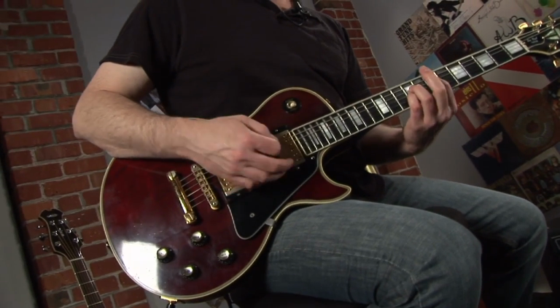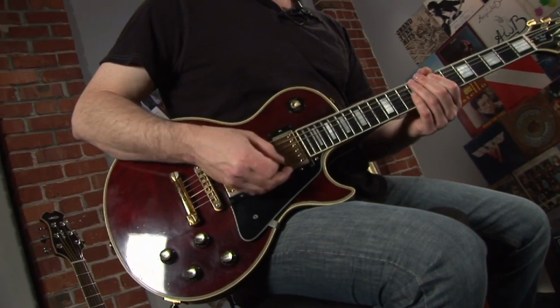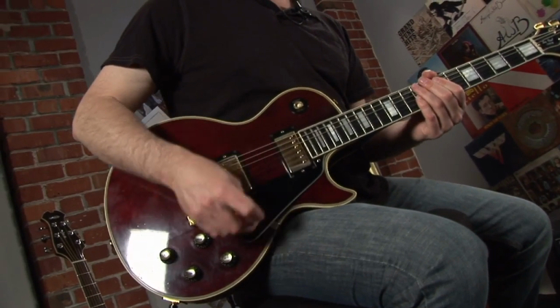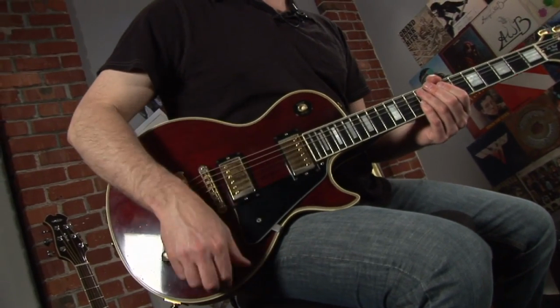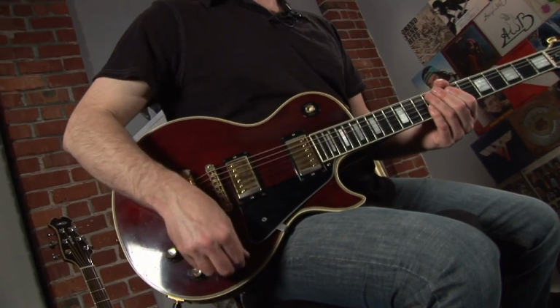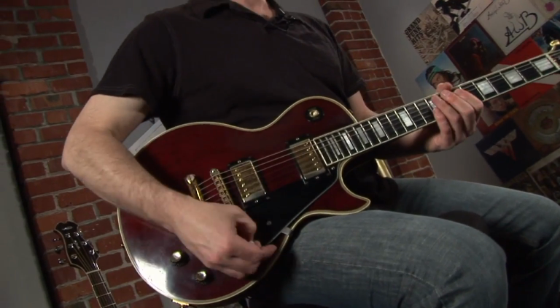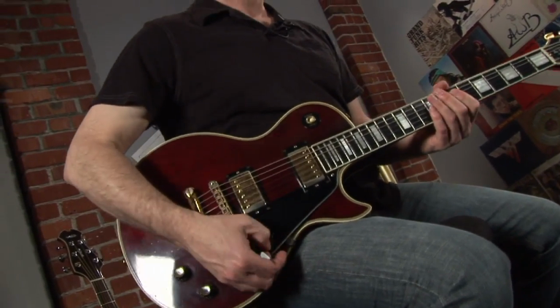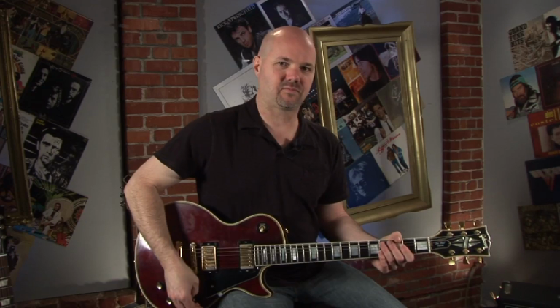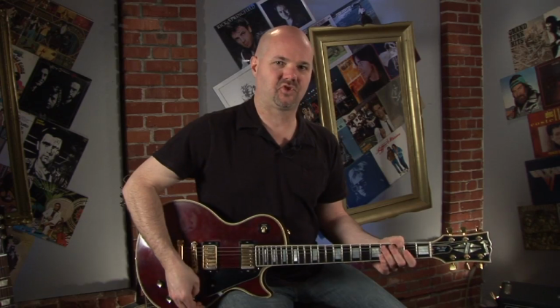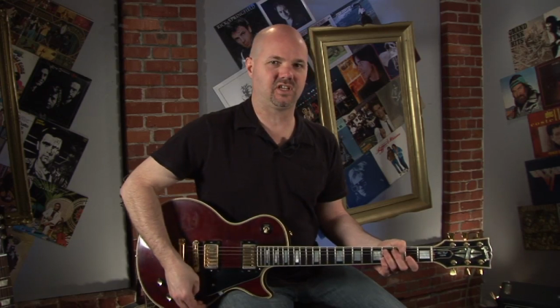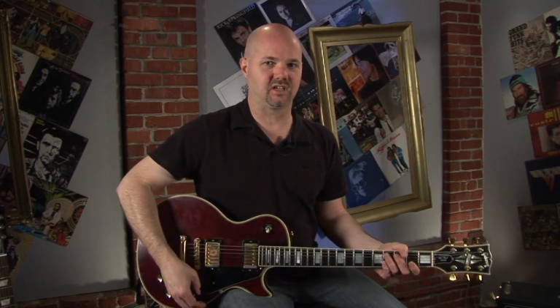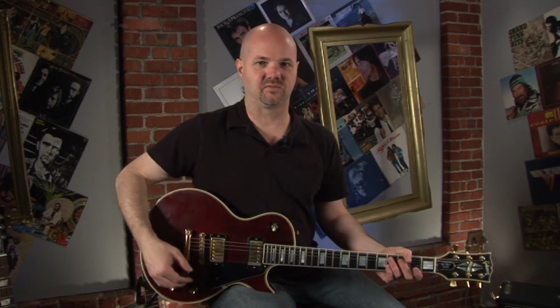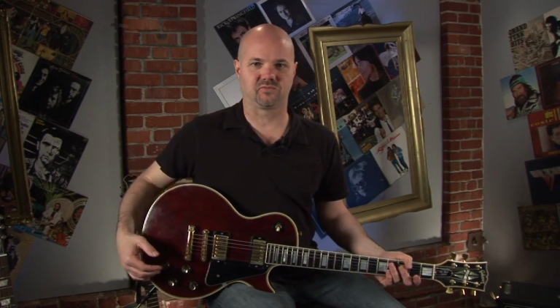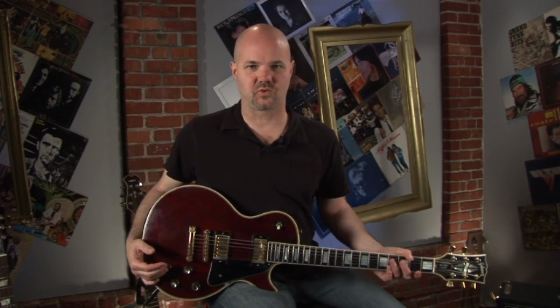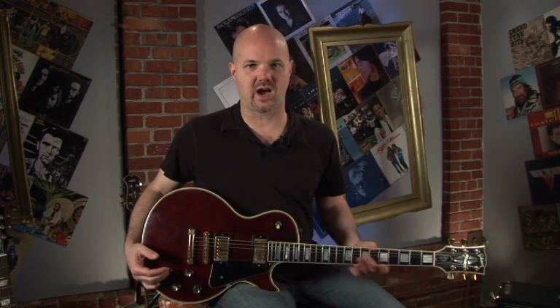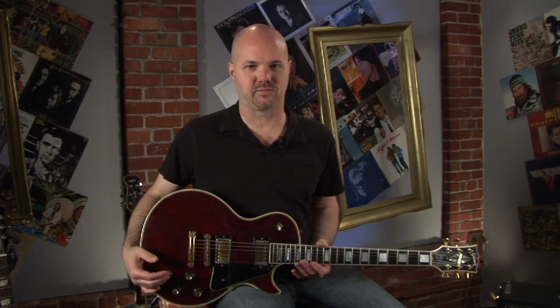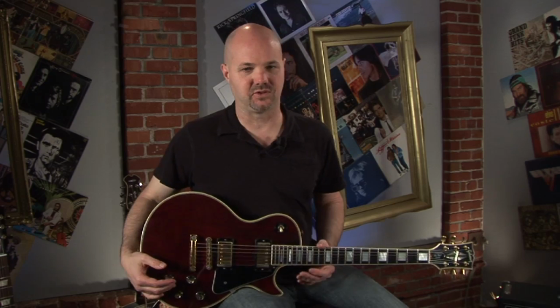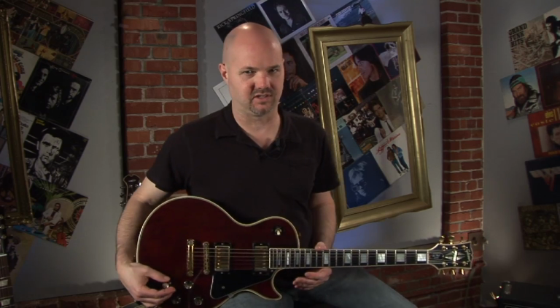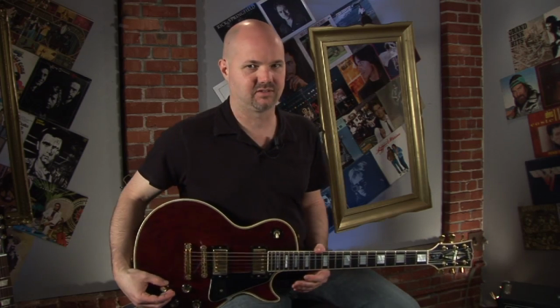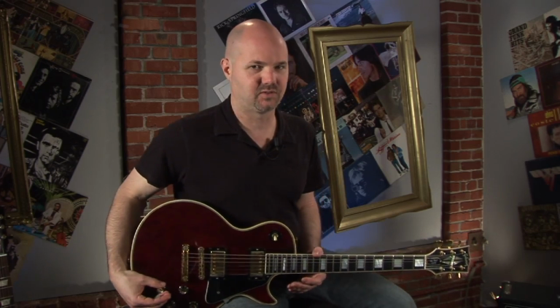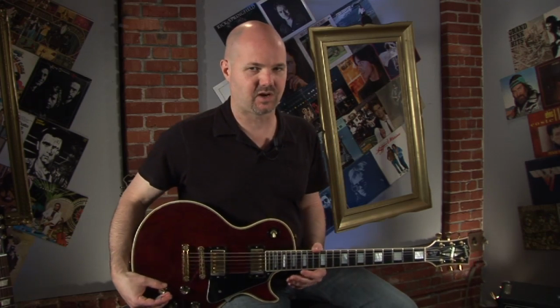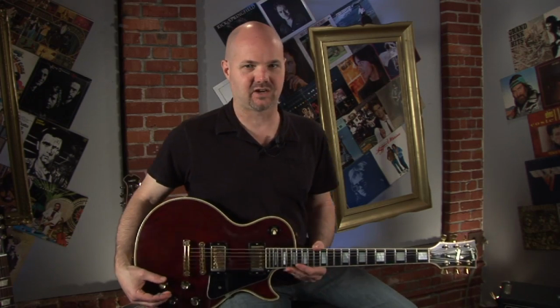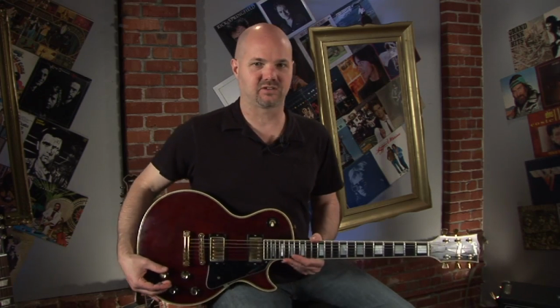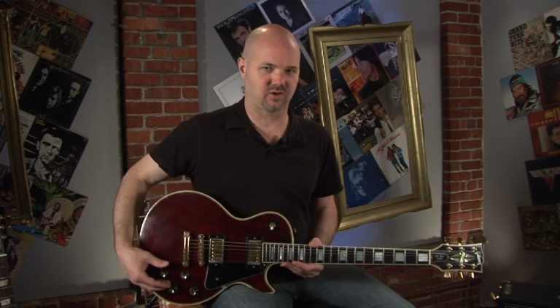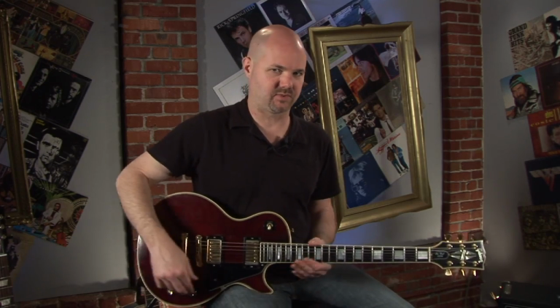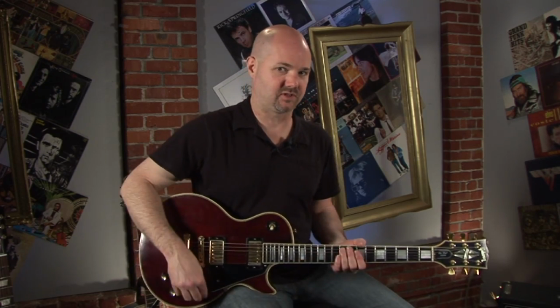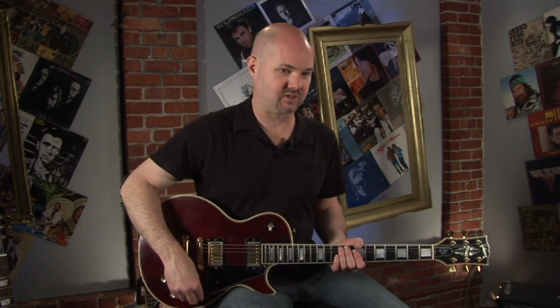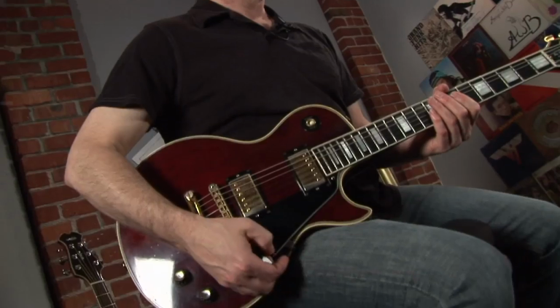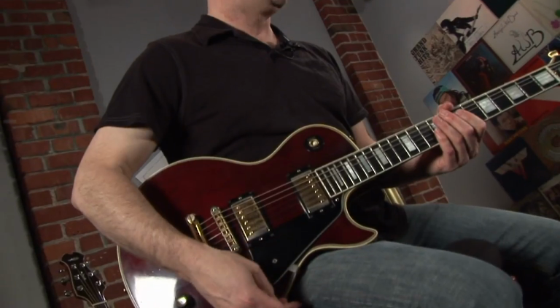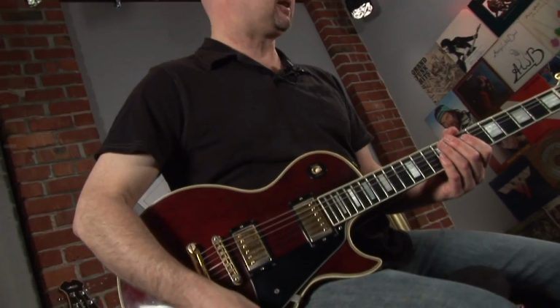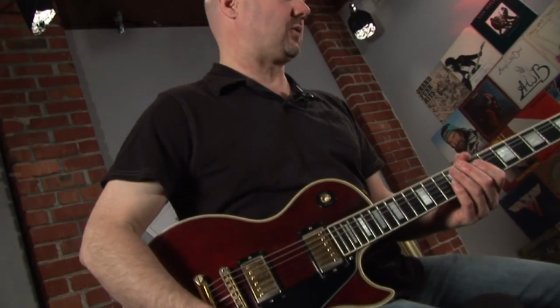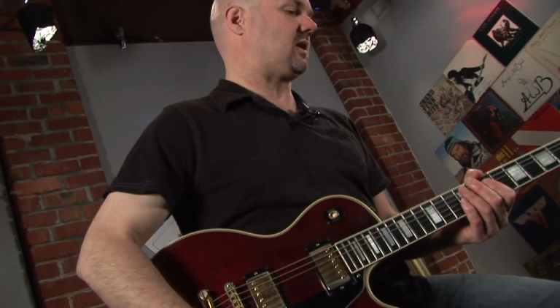Nice and chunky. It's like cheating — drop tuning without actually dropping the tuning.